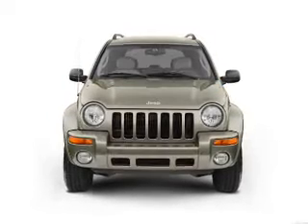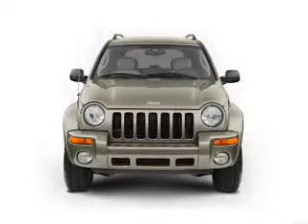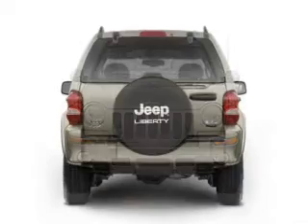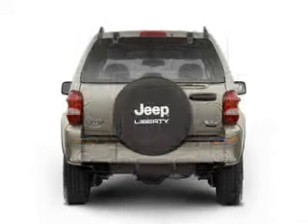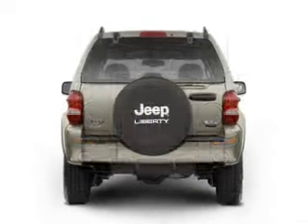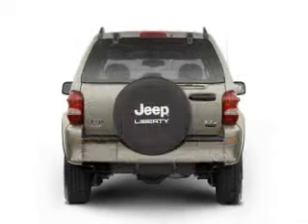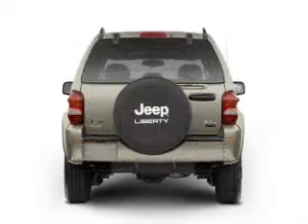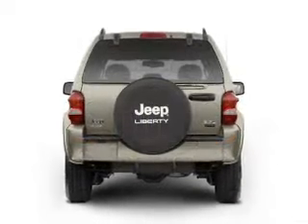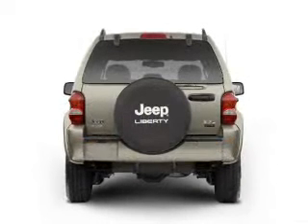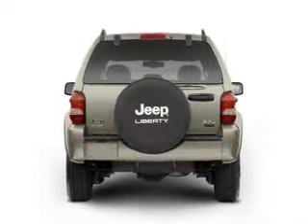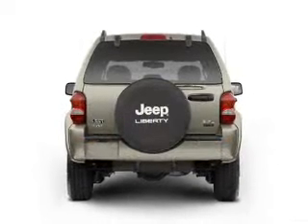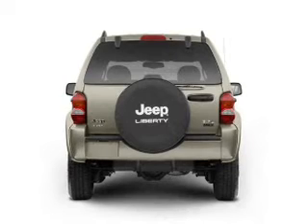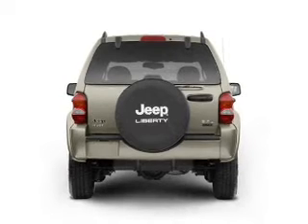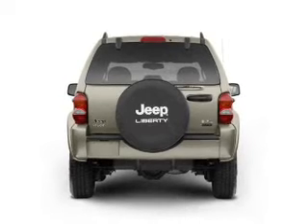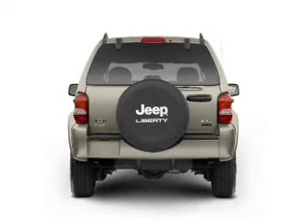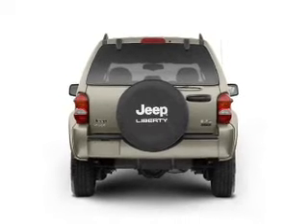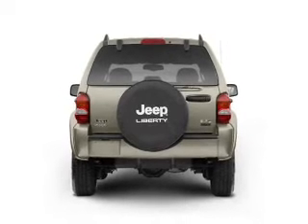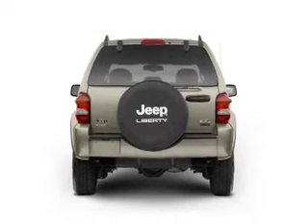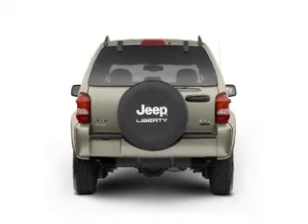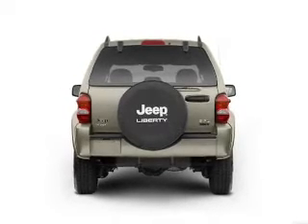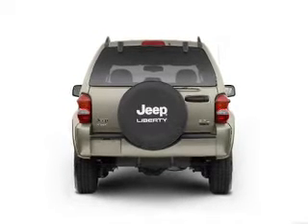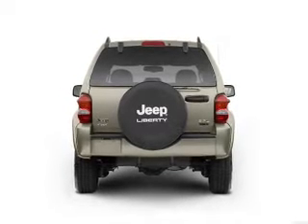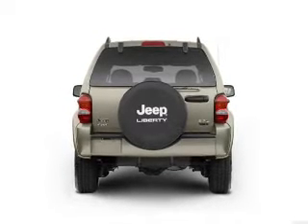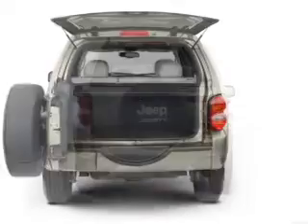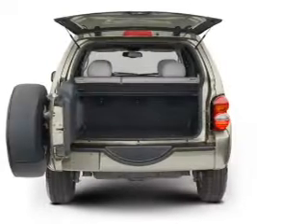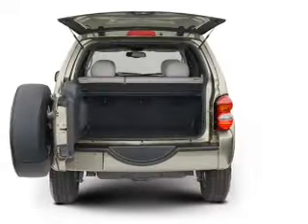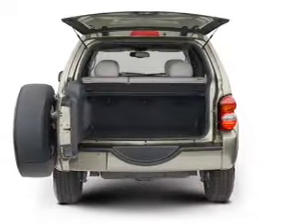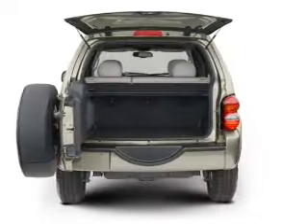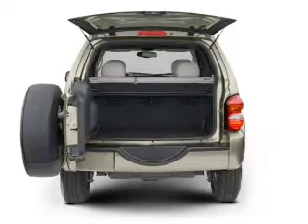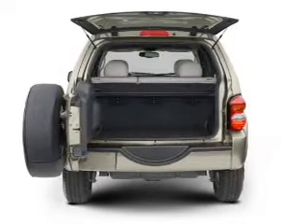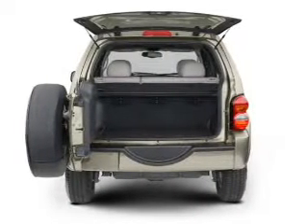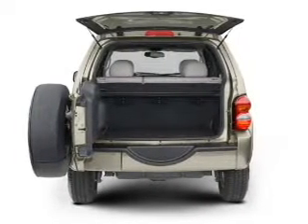With a reliable six-cylinder engine connected to a smooth-shifting automatic transmission, premium wheels lend a distinctive appearance.